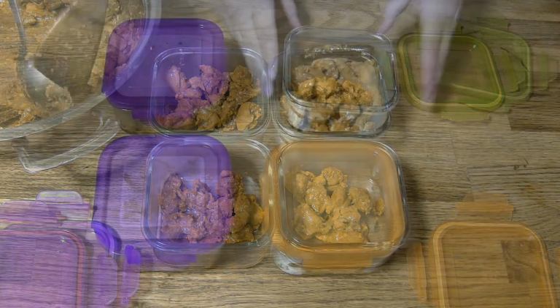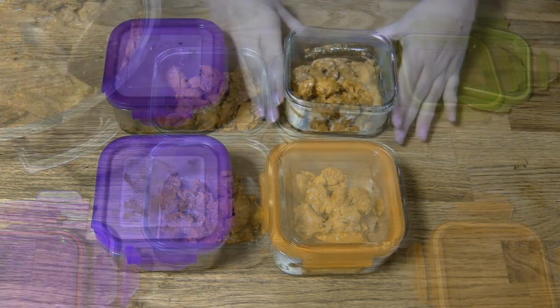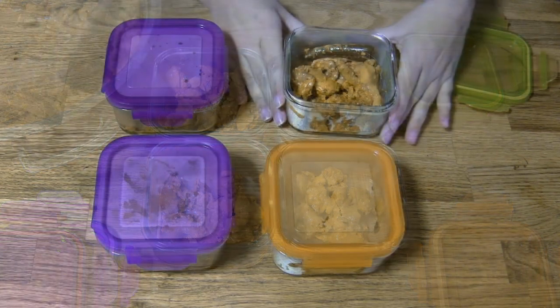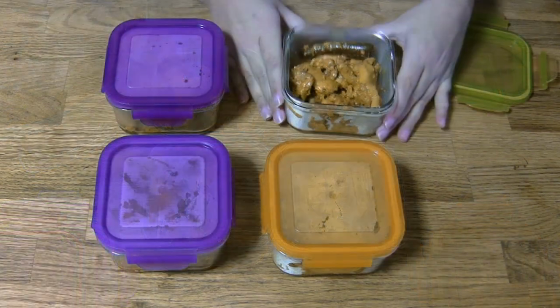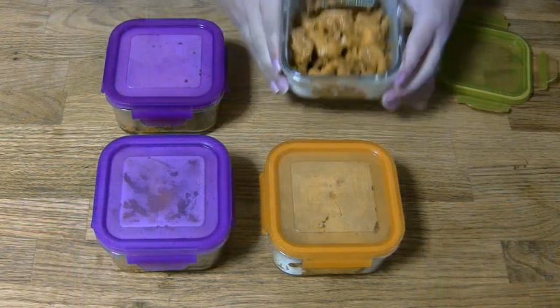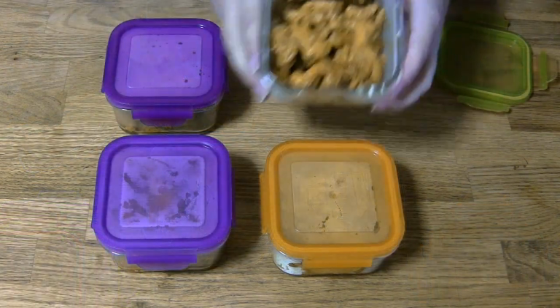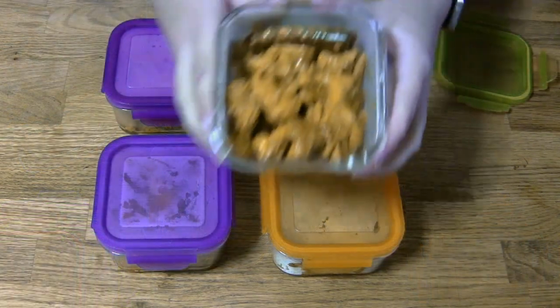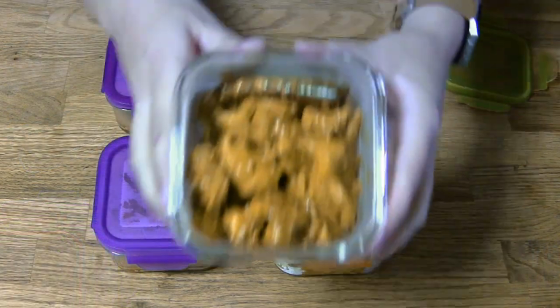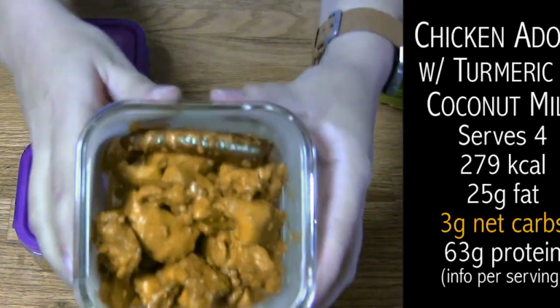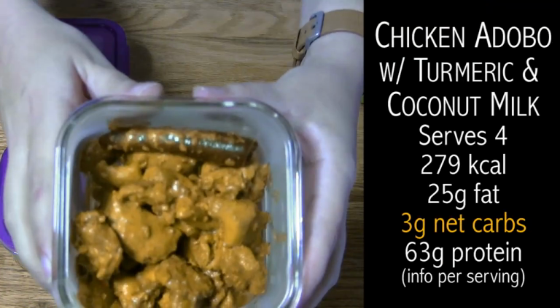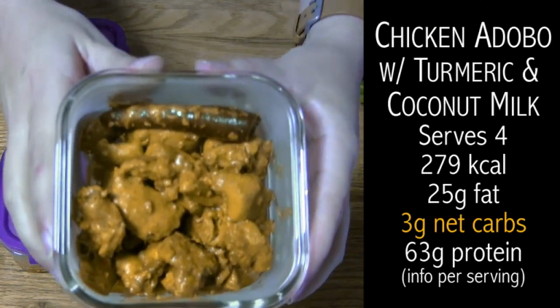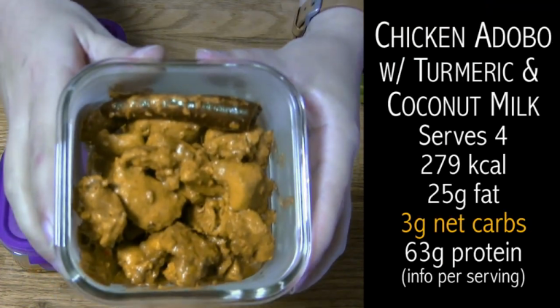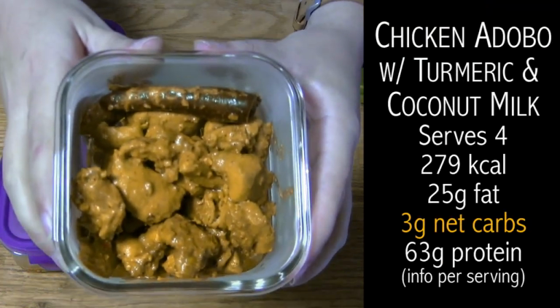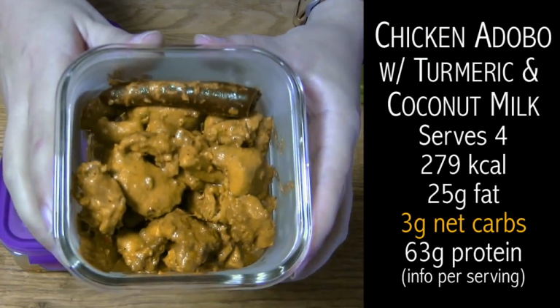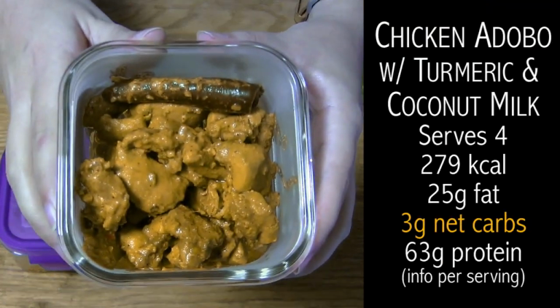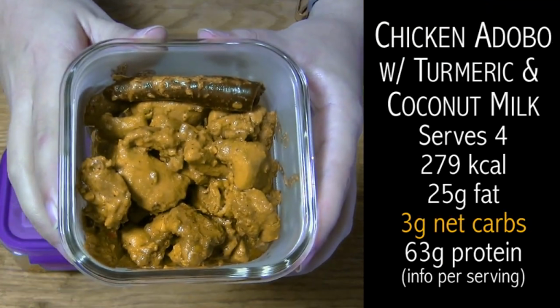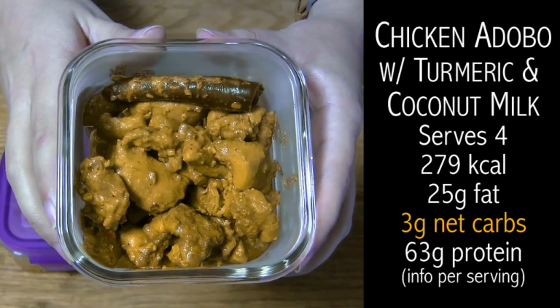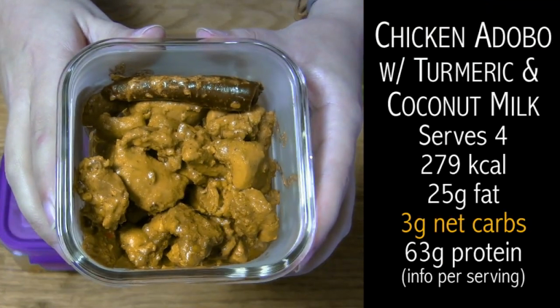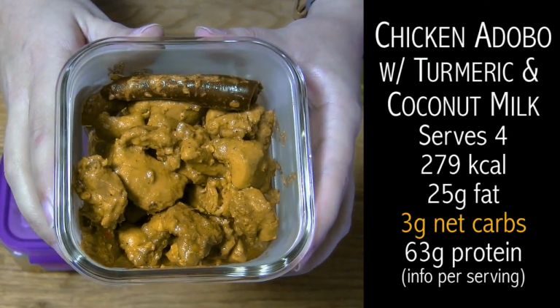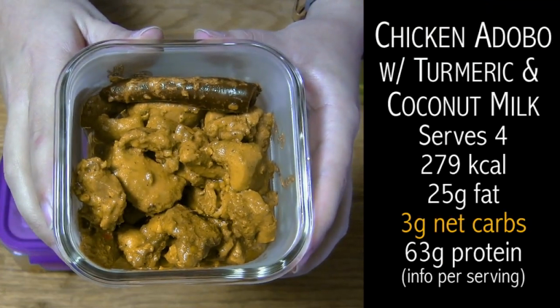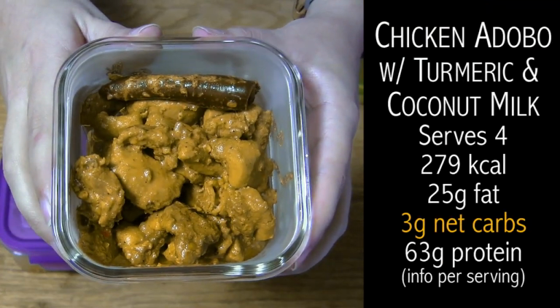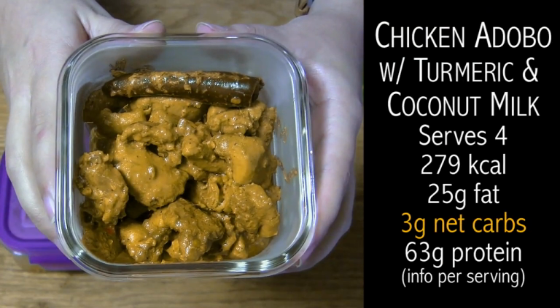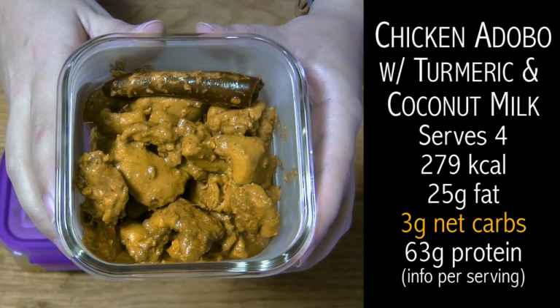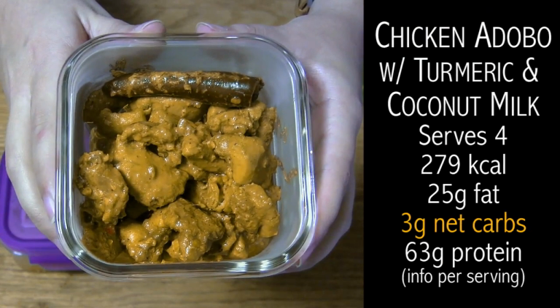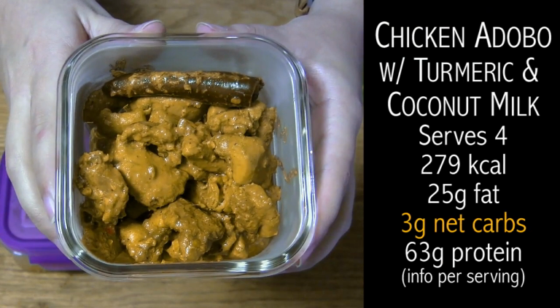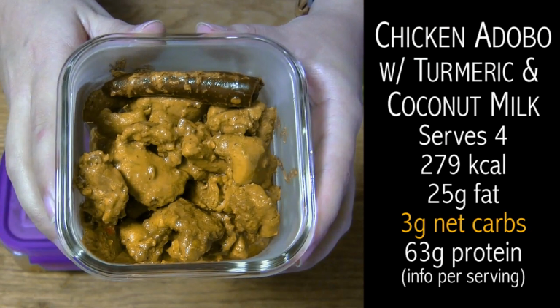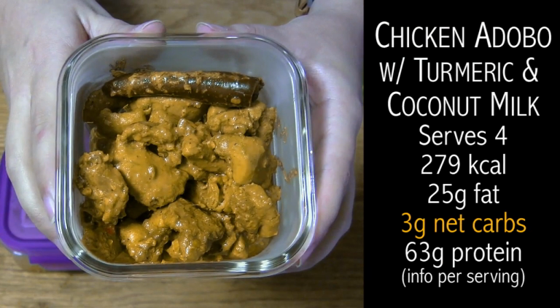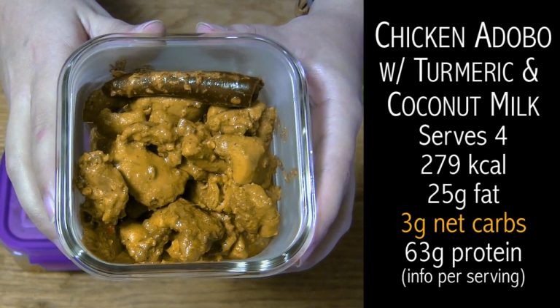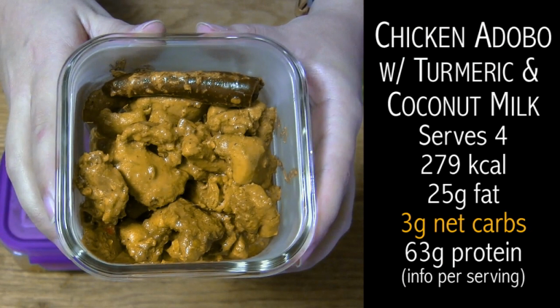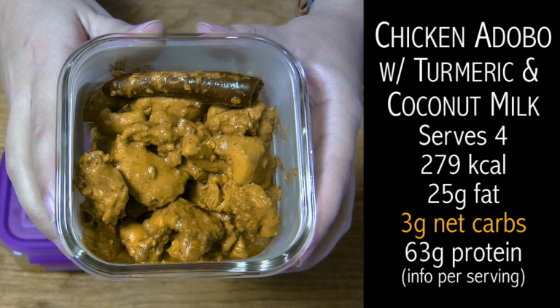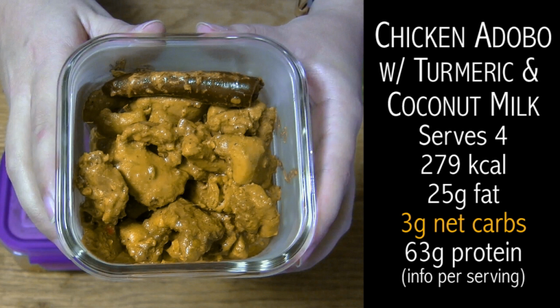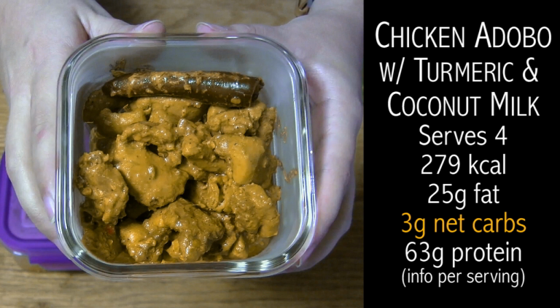And that's it! You have a delicious chicken adobo that's only 3 net carbs per serving. Enjoy!